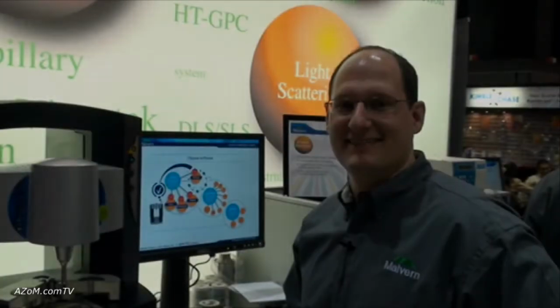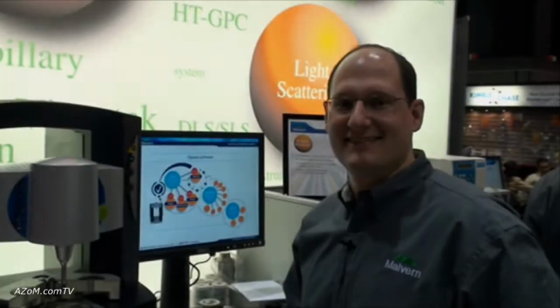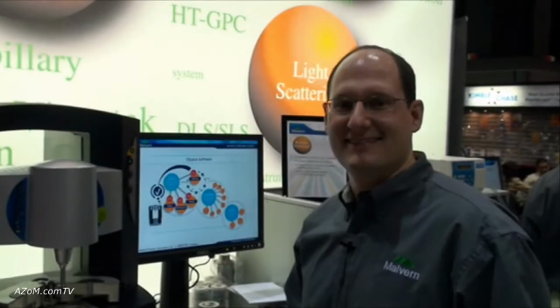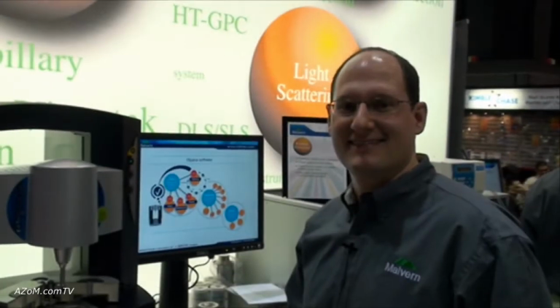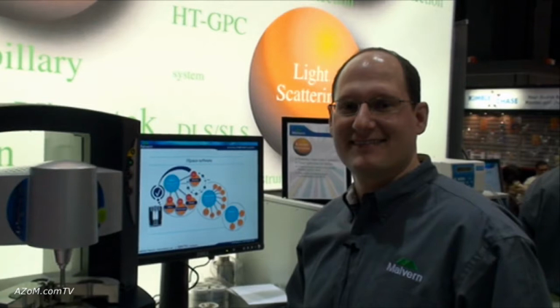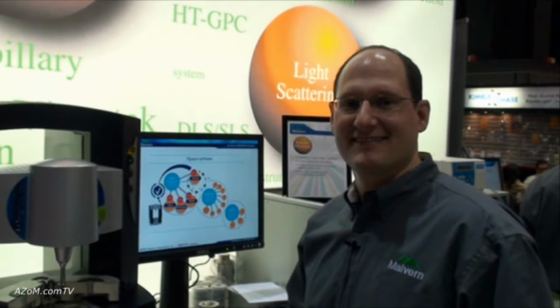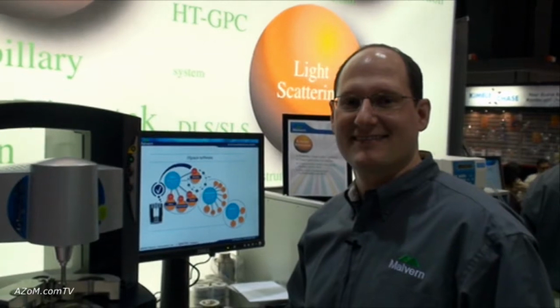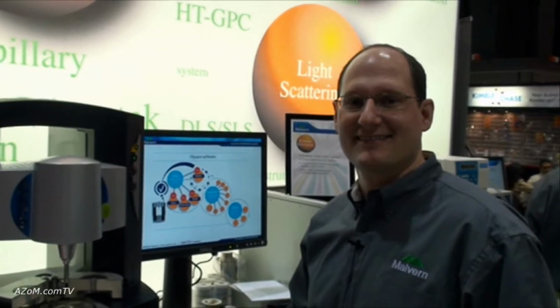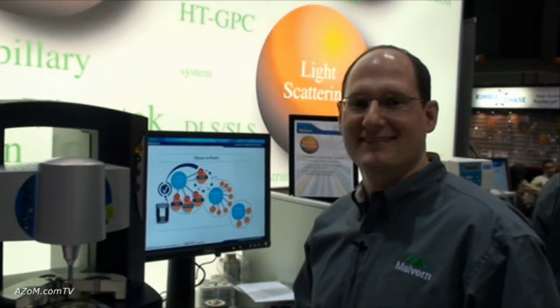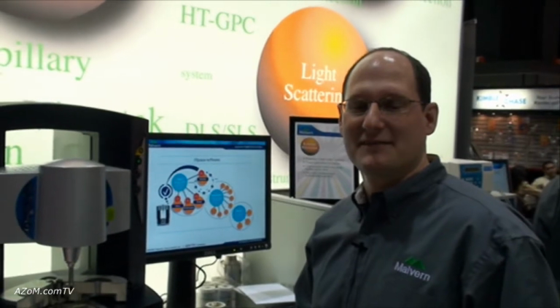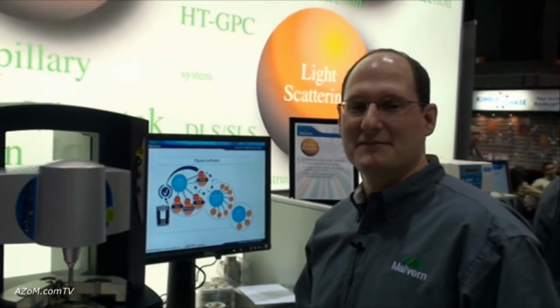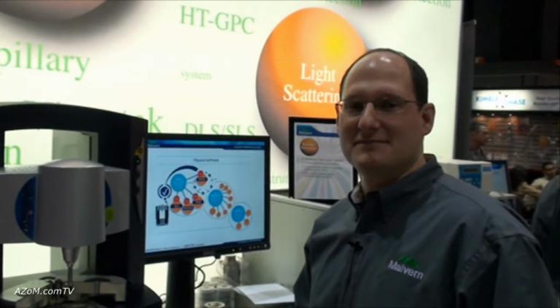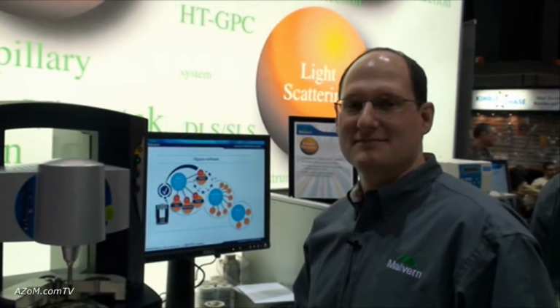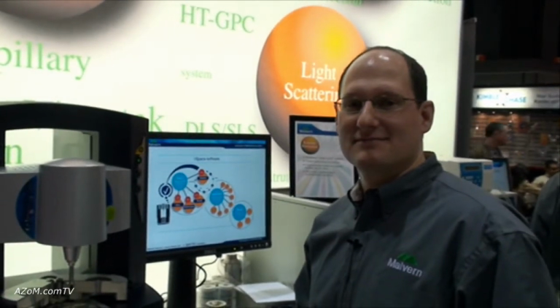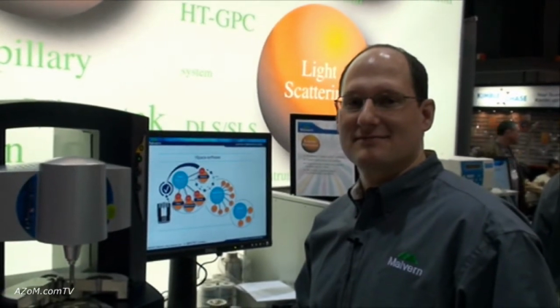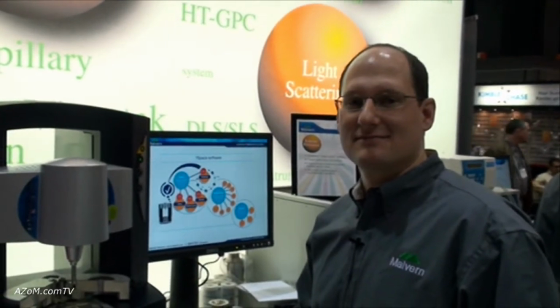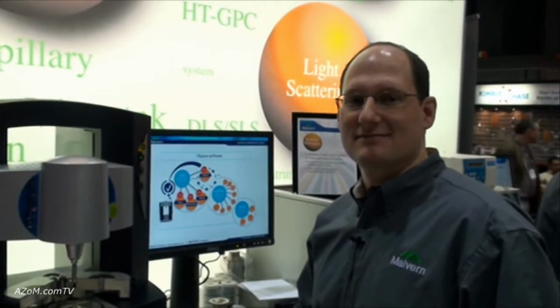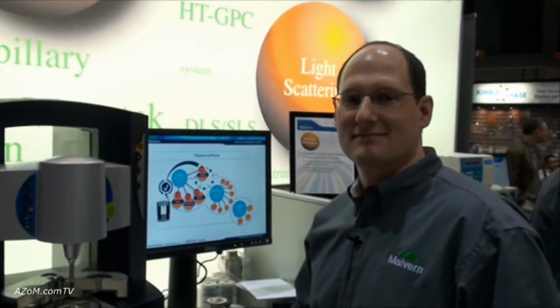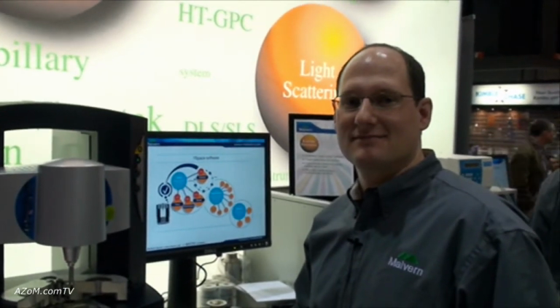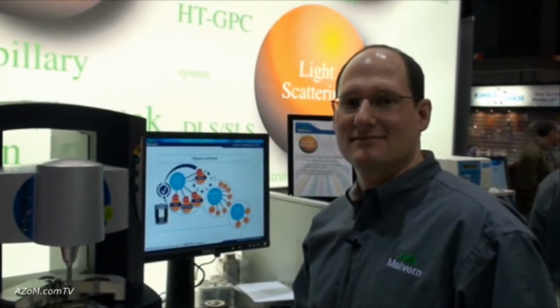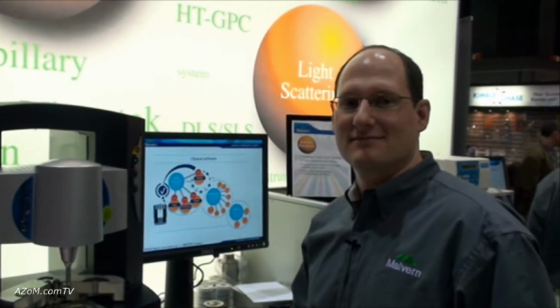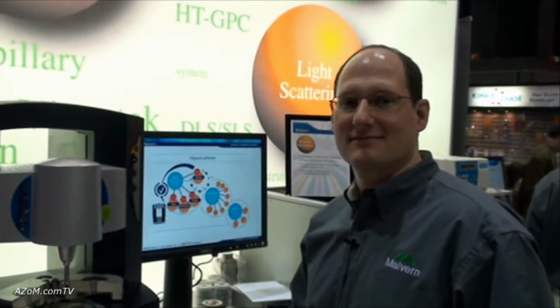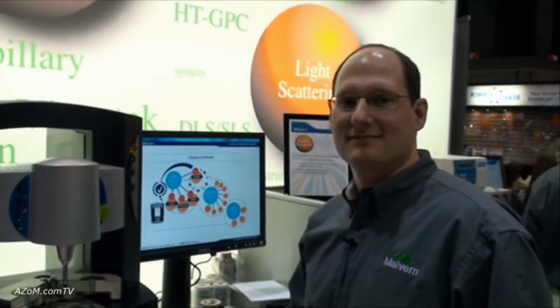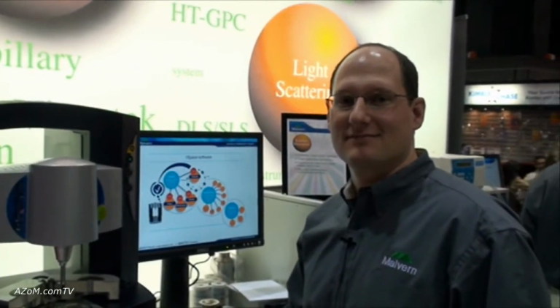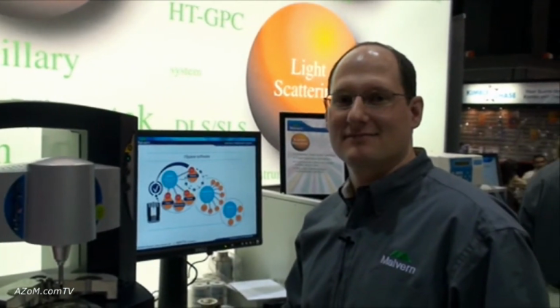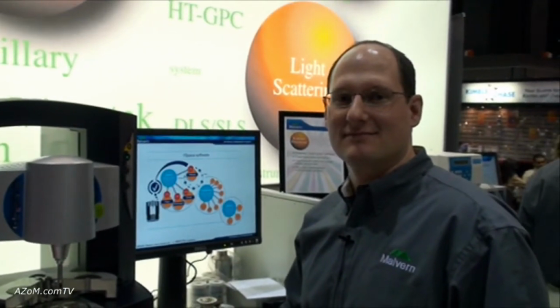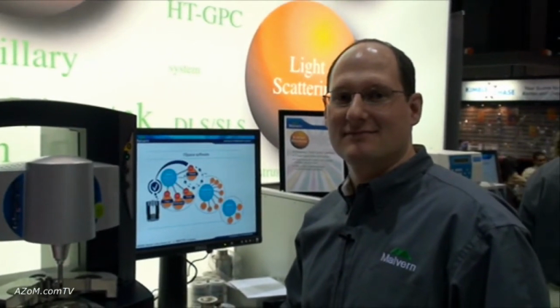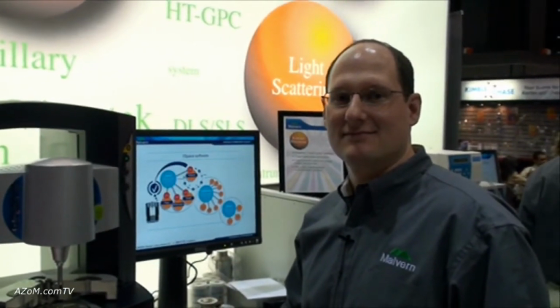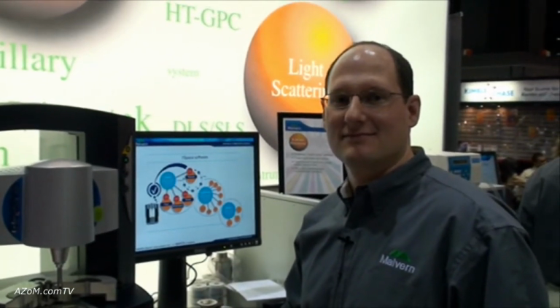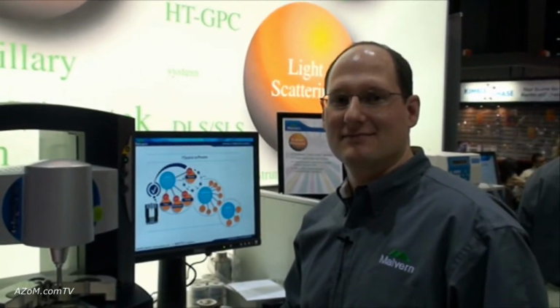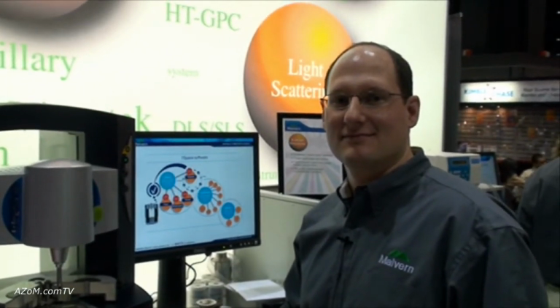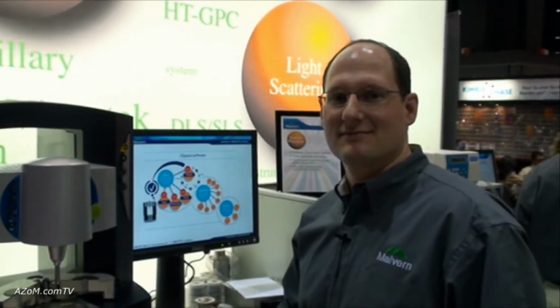This is Cameron Chai from azom.com and I'm speaking to Fred Mezzio from Malvern, and he's going to tell us about their new Connexus Rheometer.